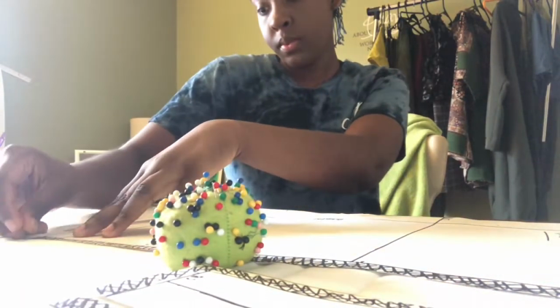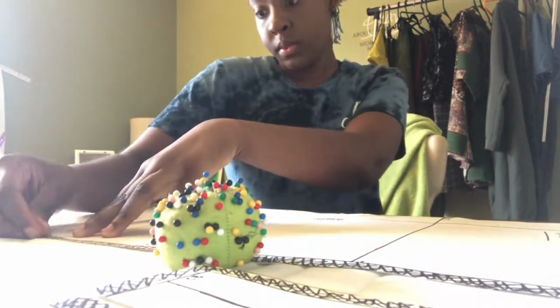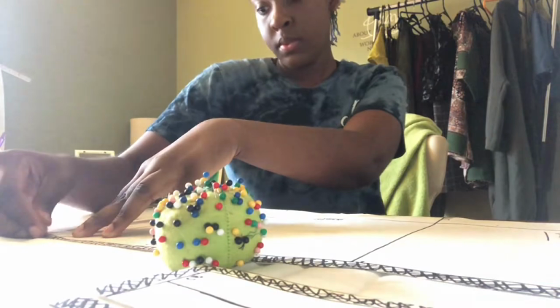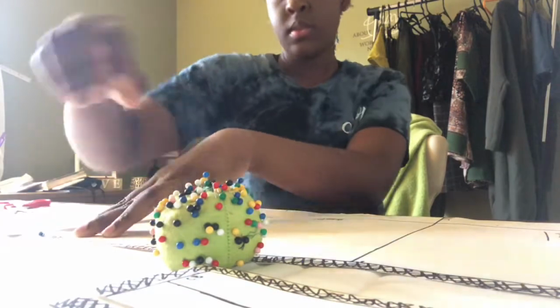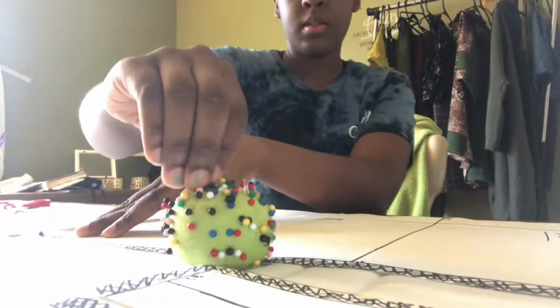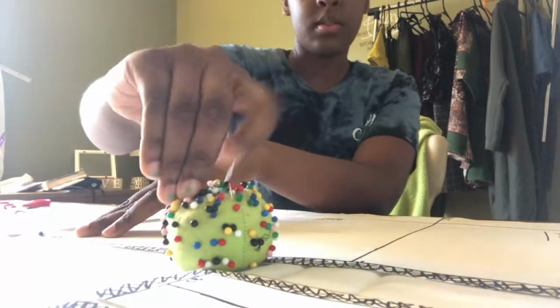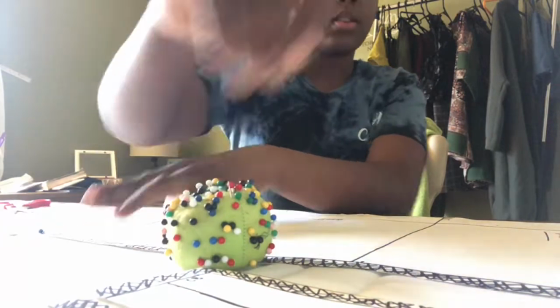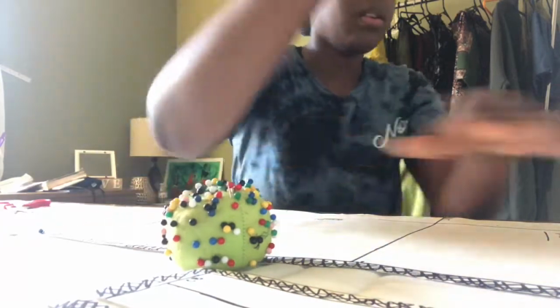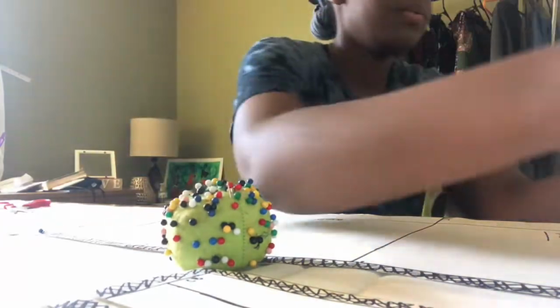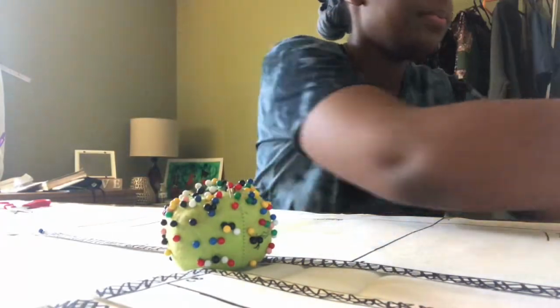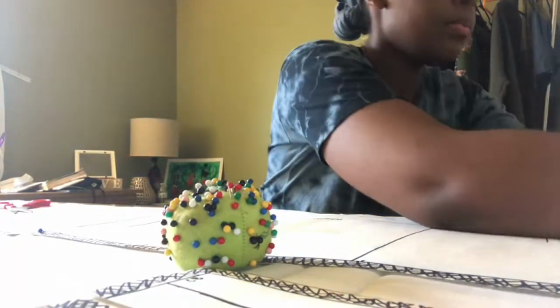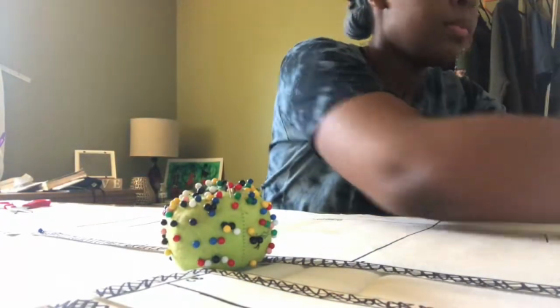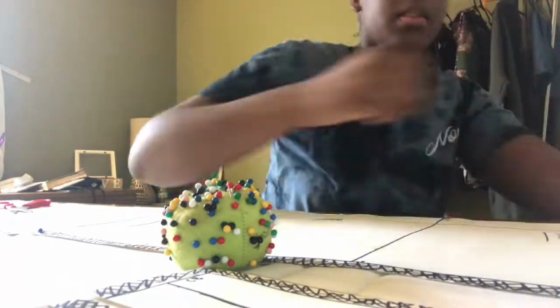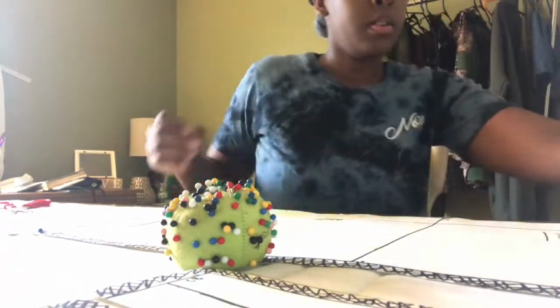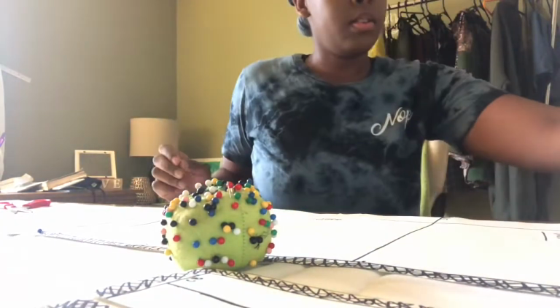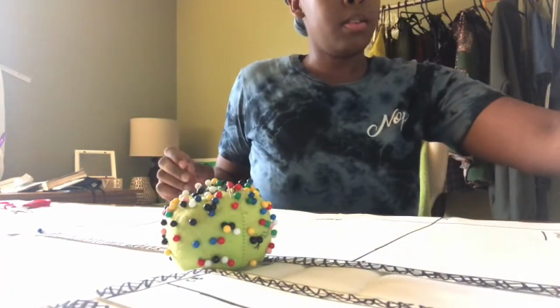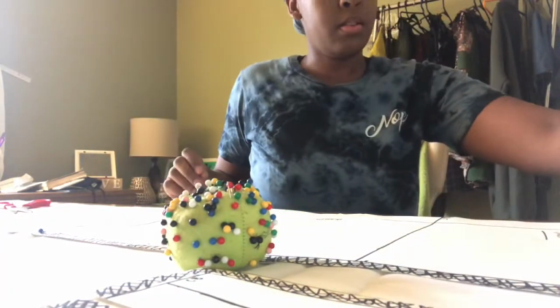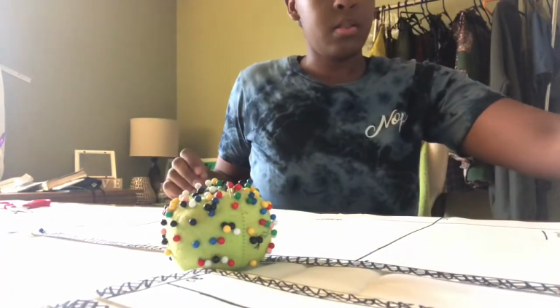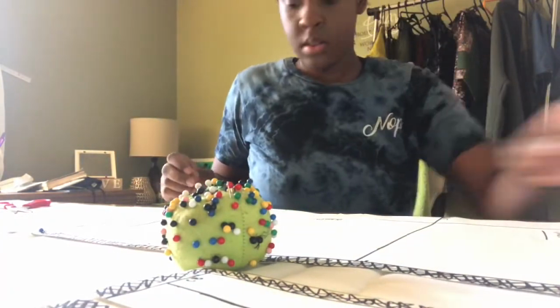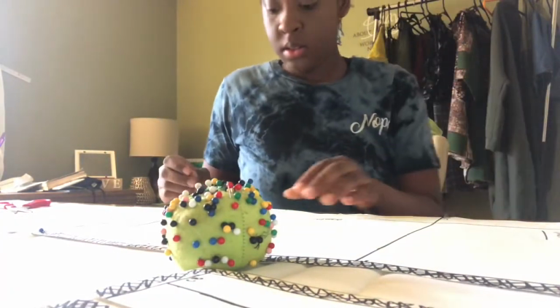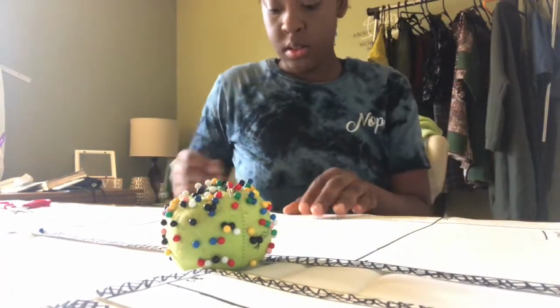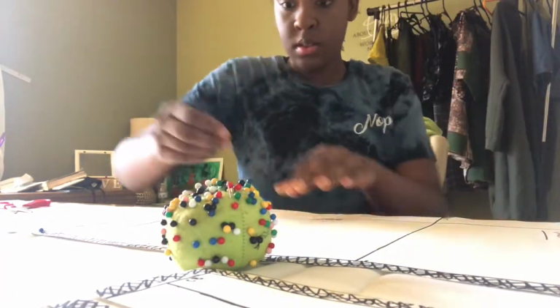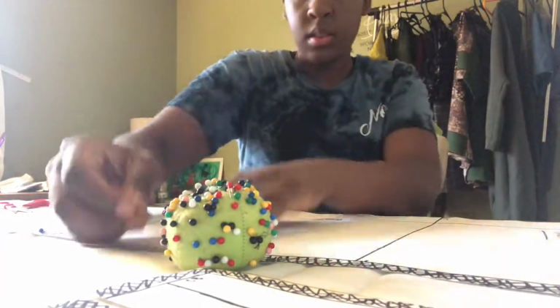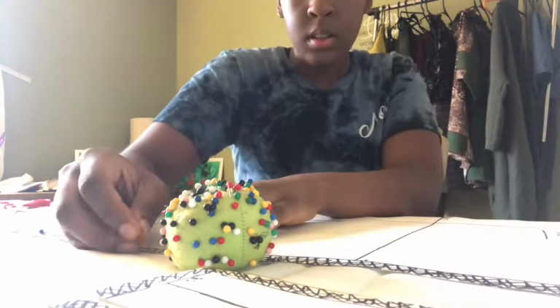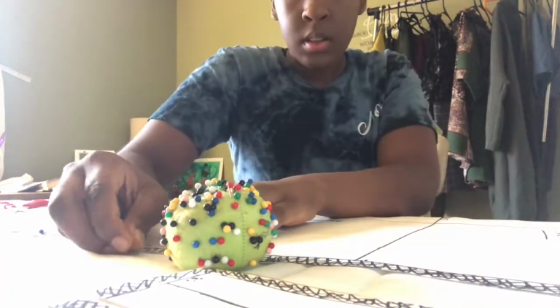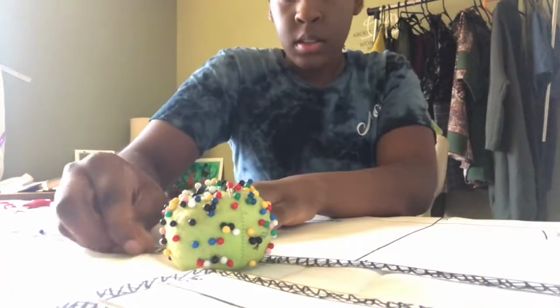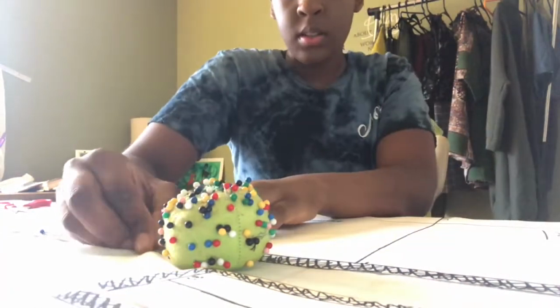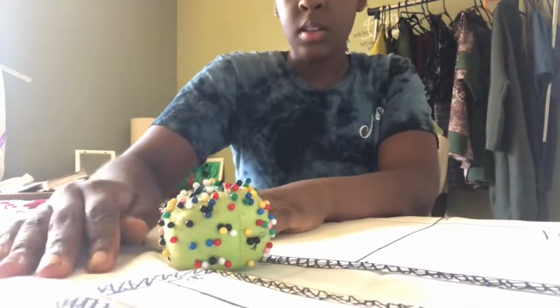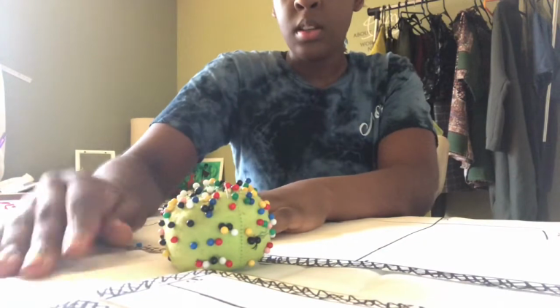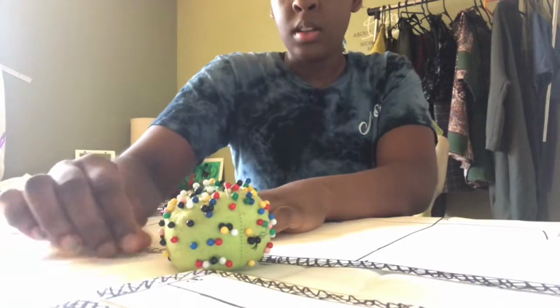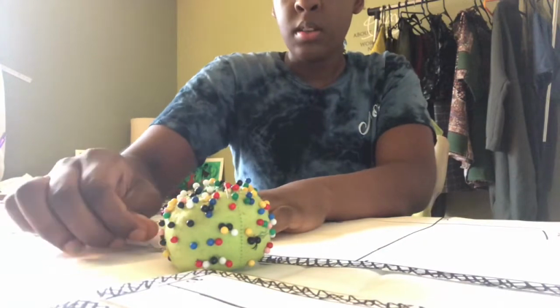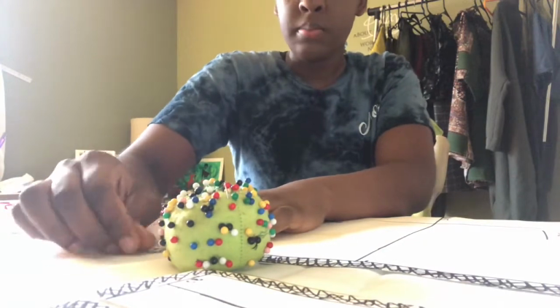Now that I've placed my fabric, I'm getting ready to place my pattern pieces, pin them down and cut them out.